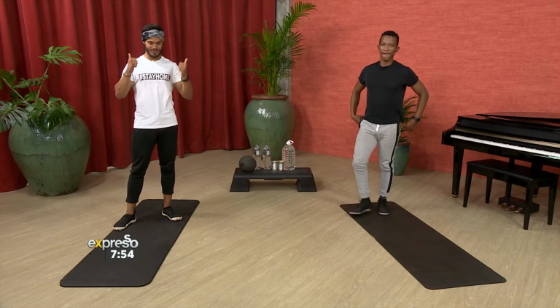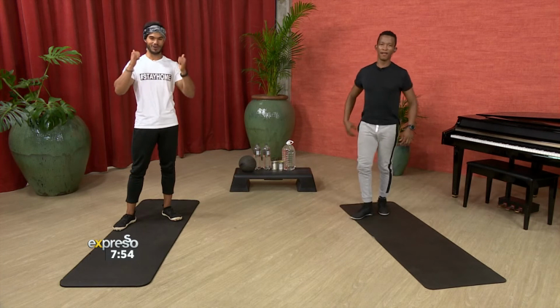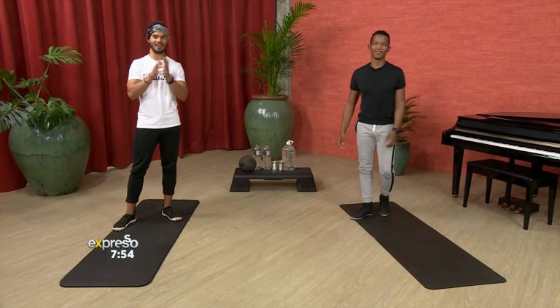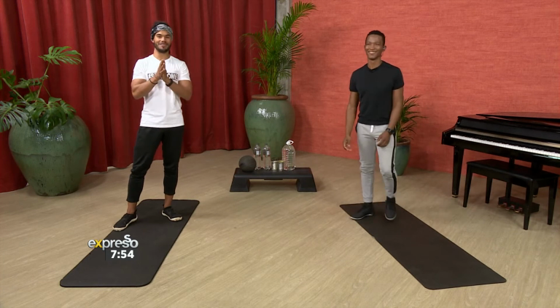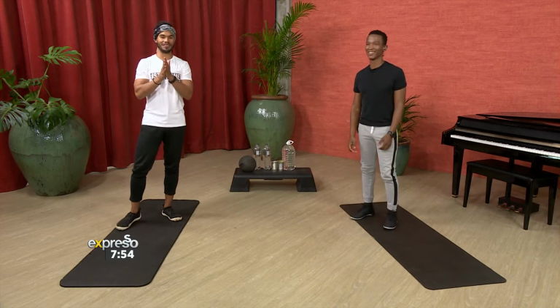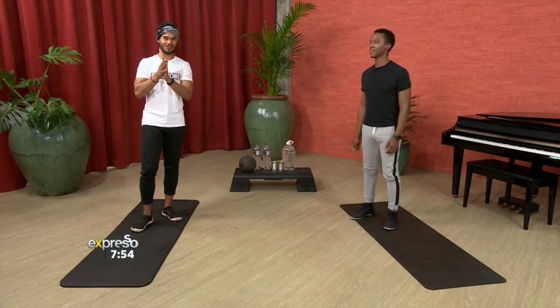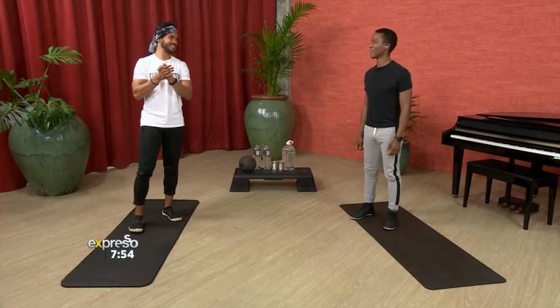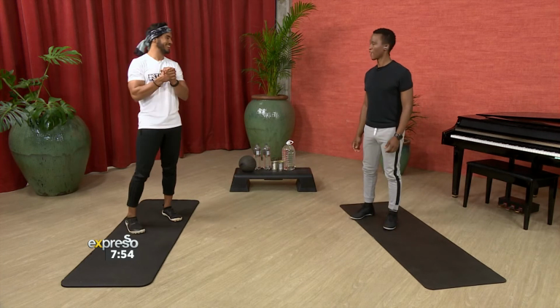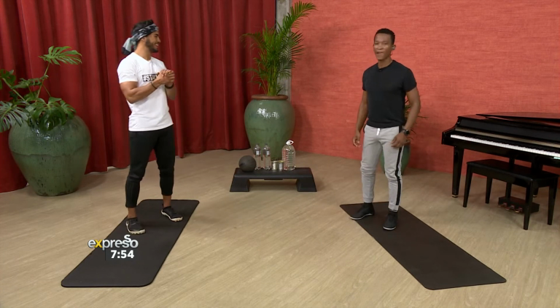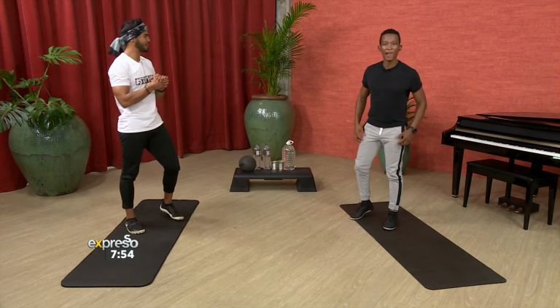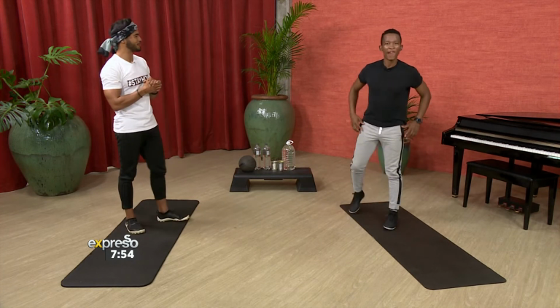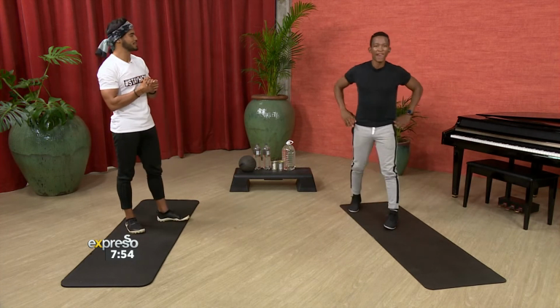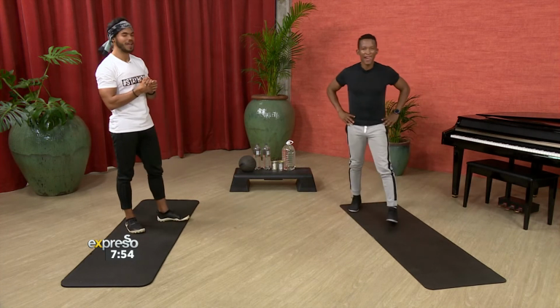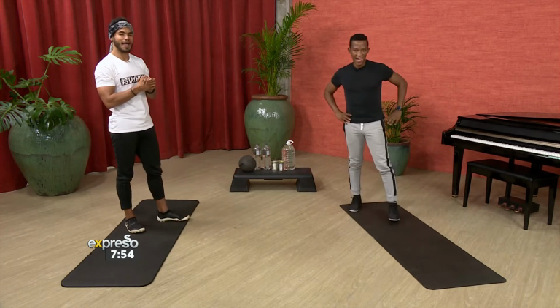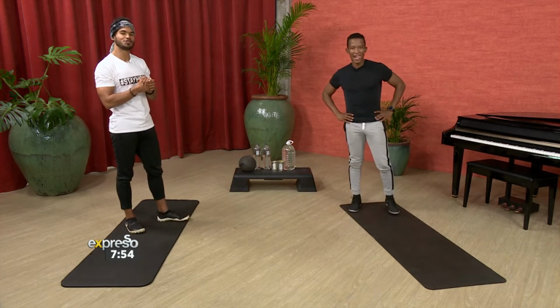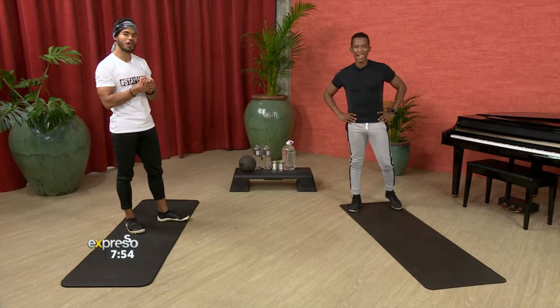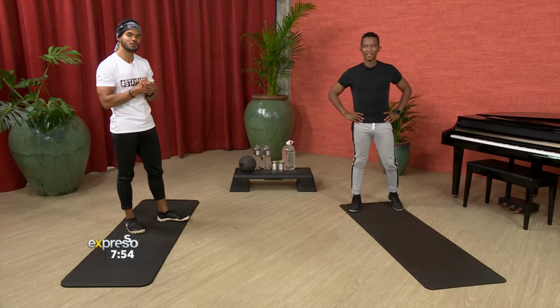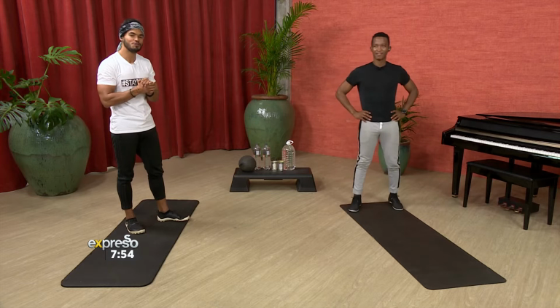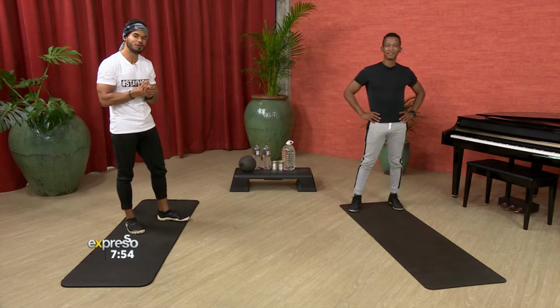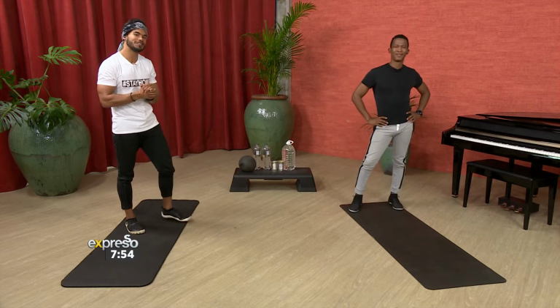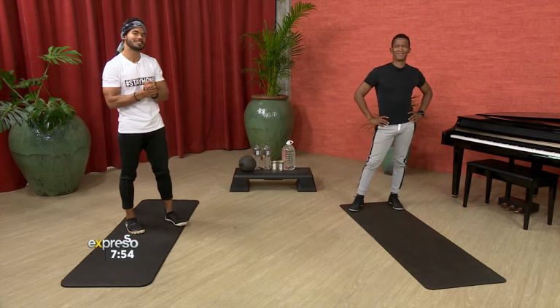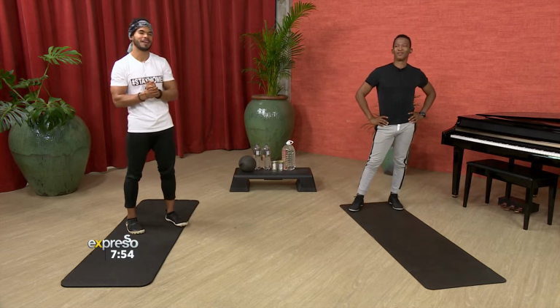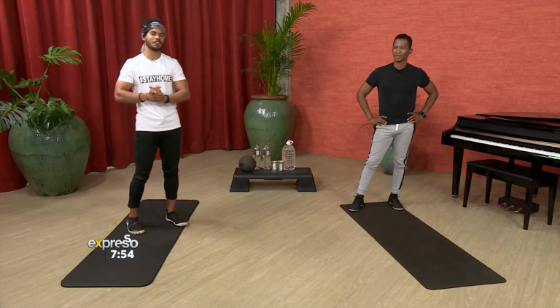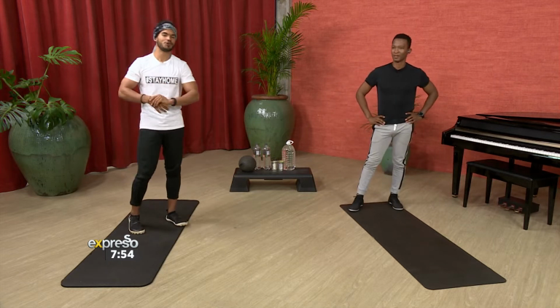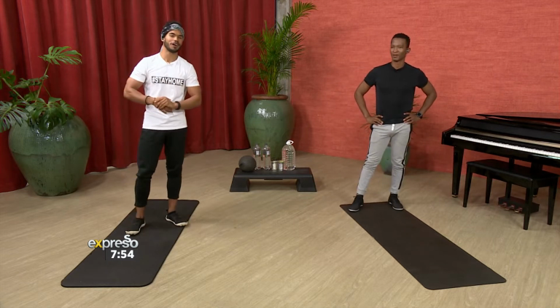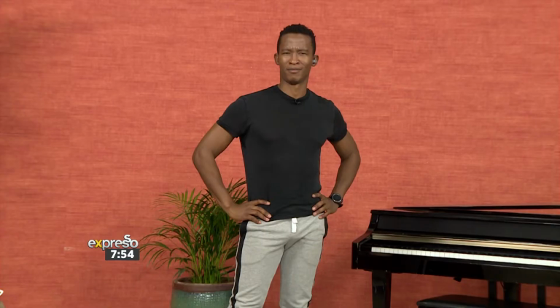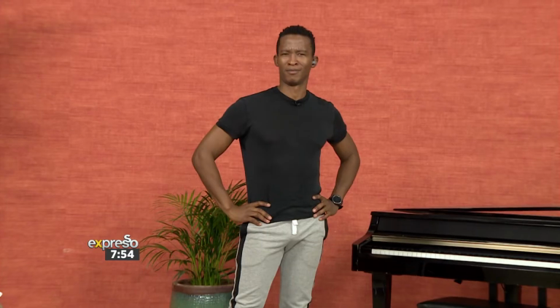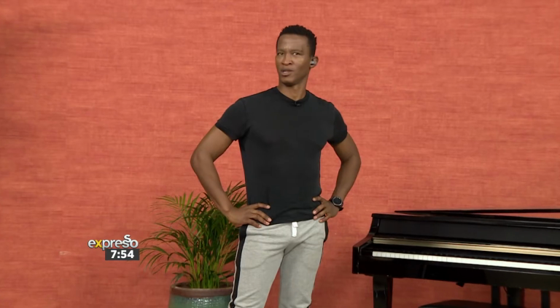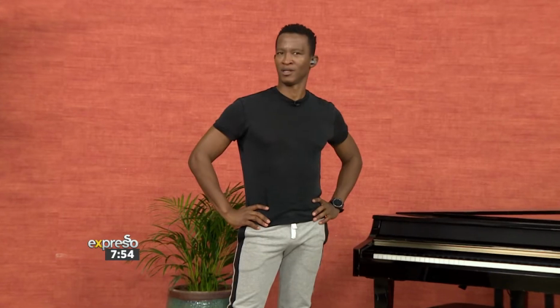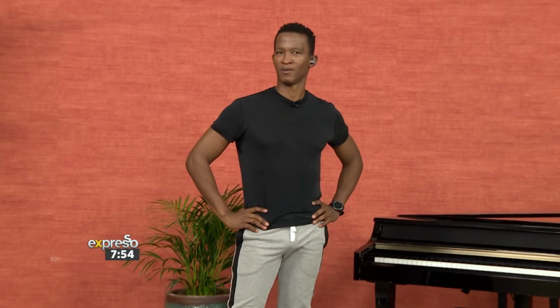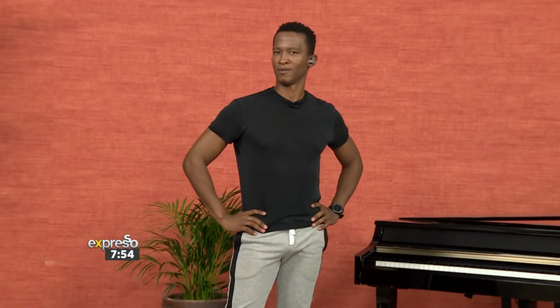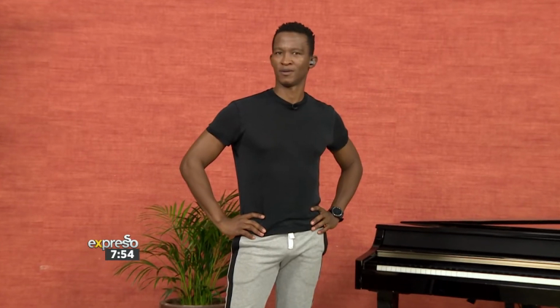We are back here live. Thank you once again. And Cat has challenged me because he said that workout didn't stimulate him enough.